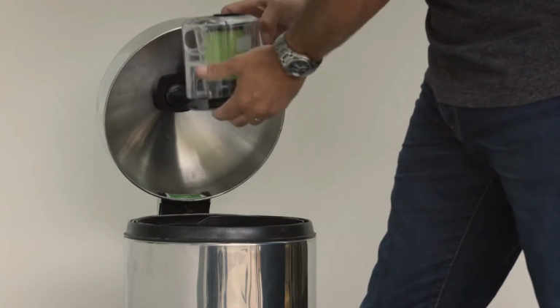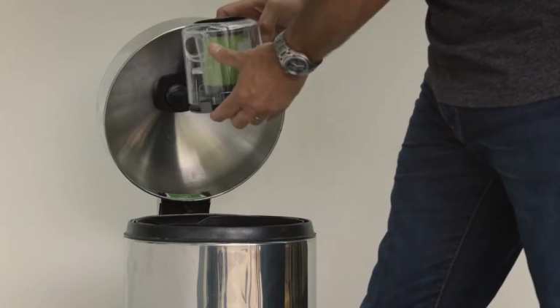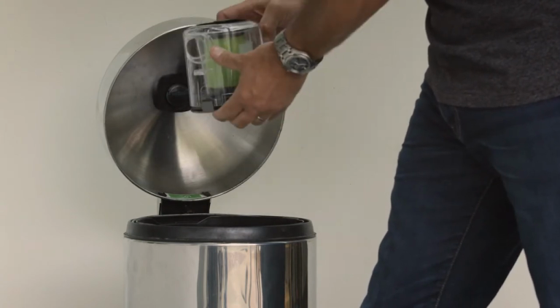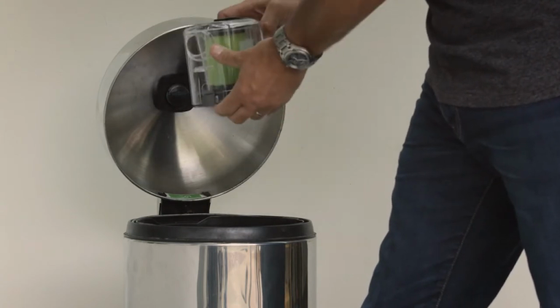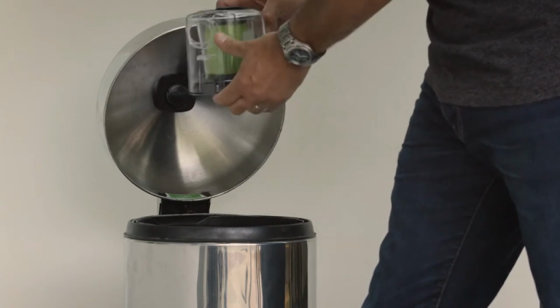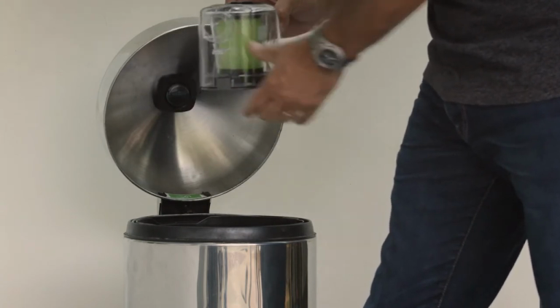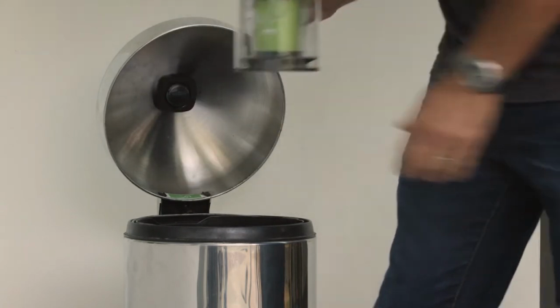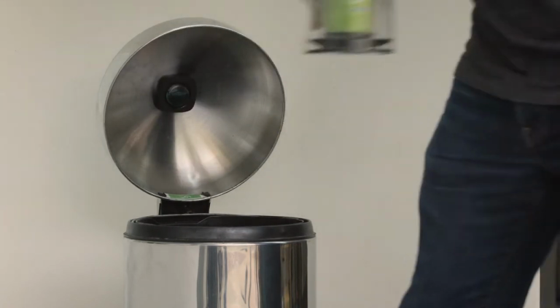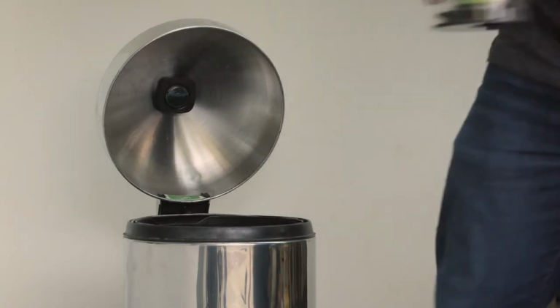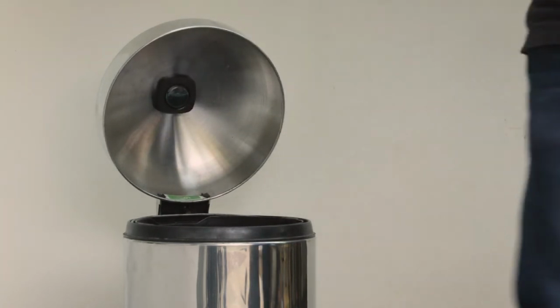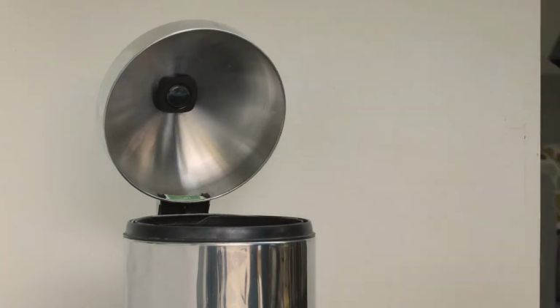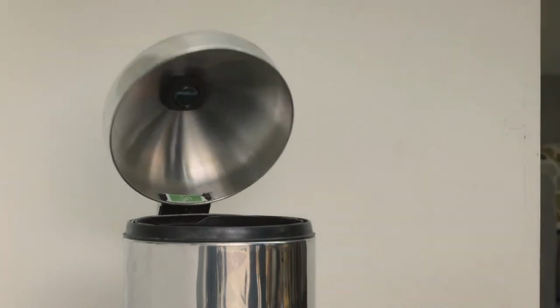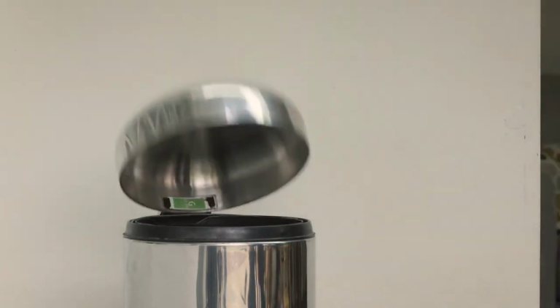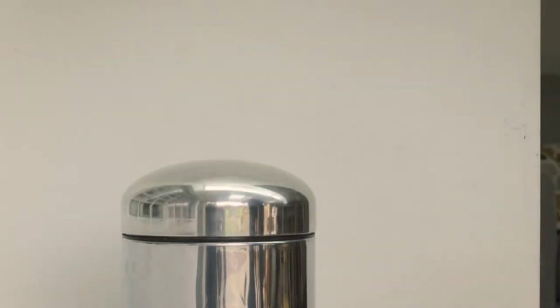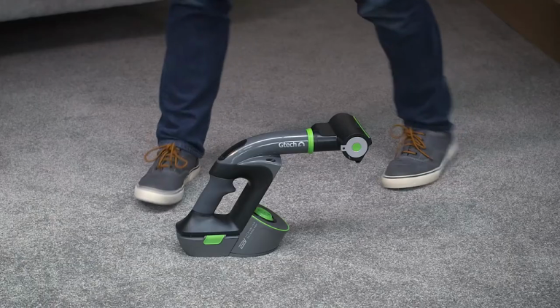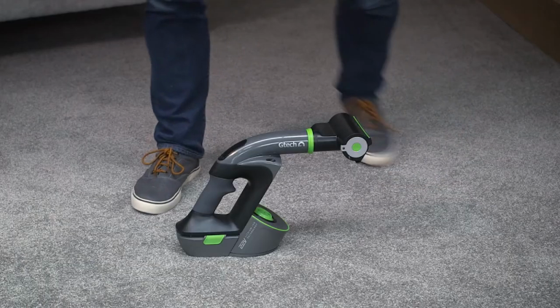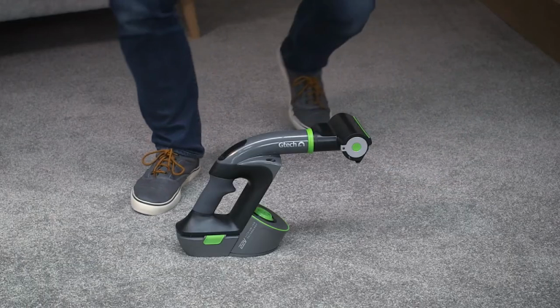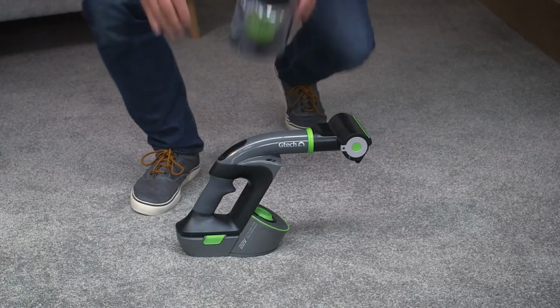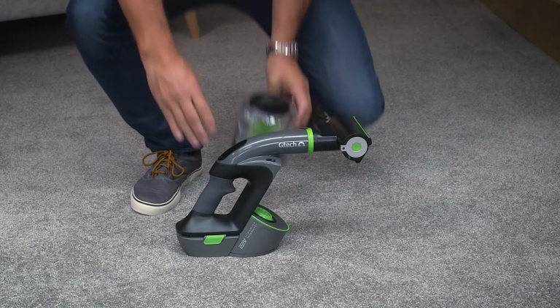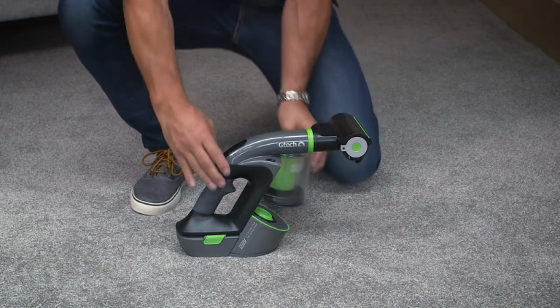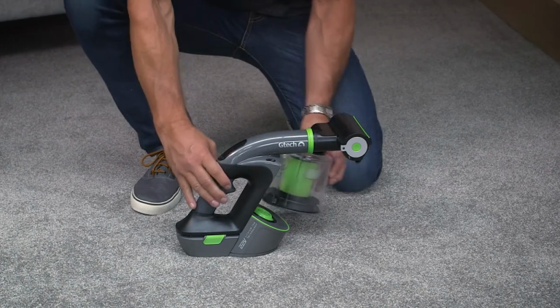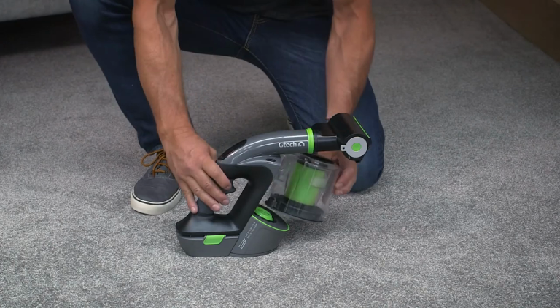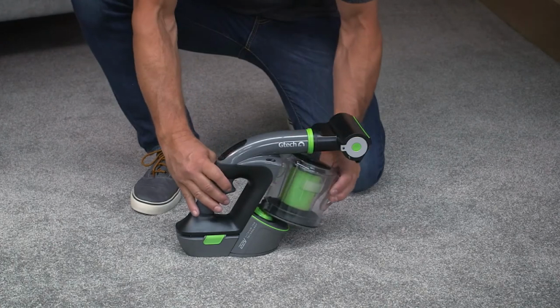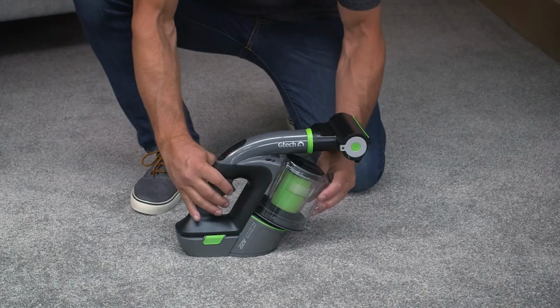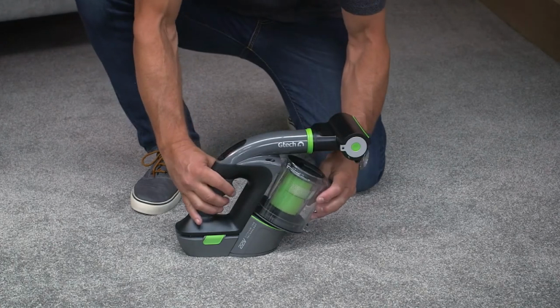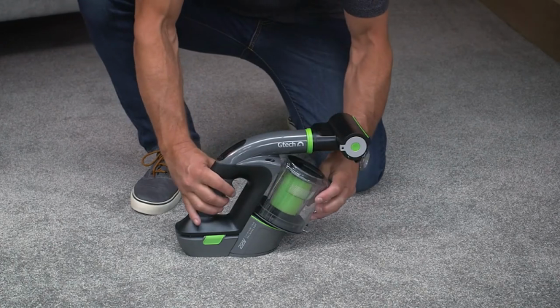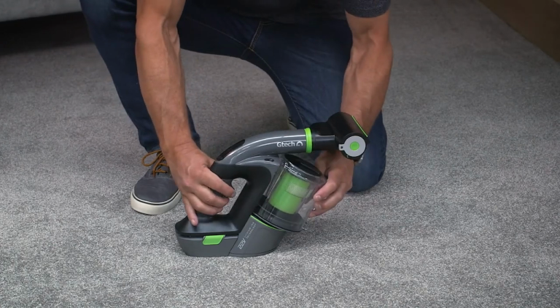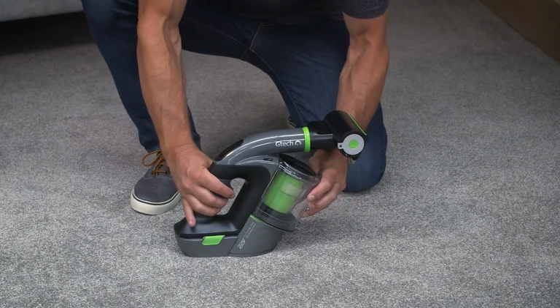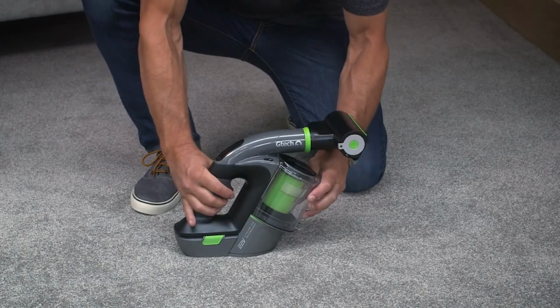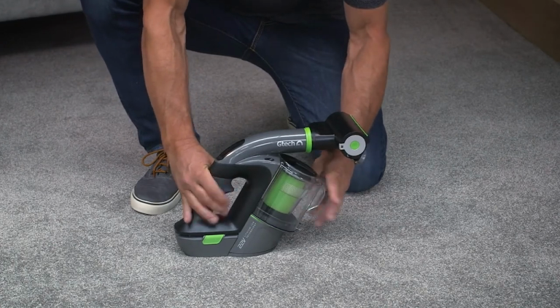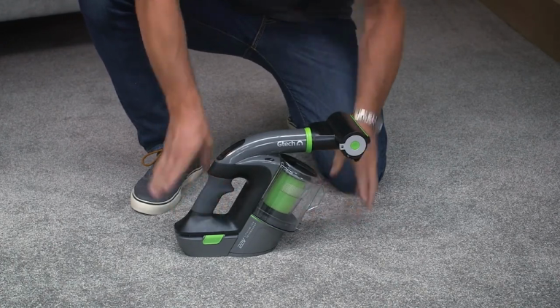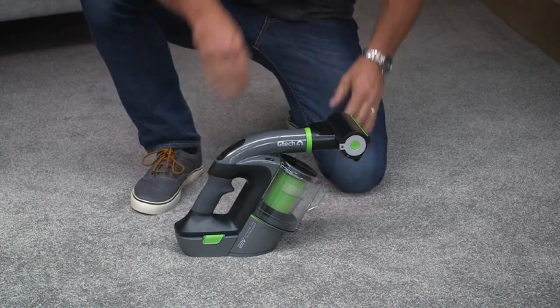It's a good idea to remove the filter and give that a tap too. When you're done, simply reattach the bin like so.